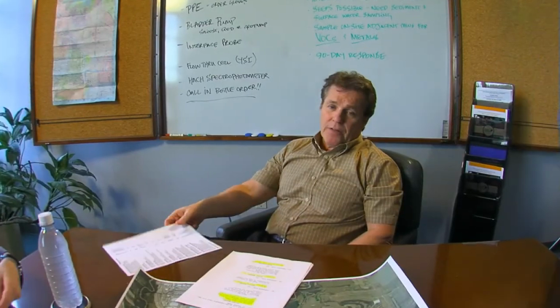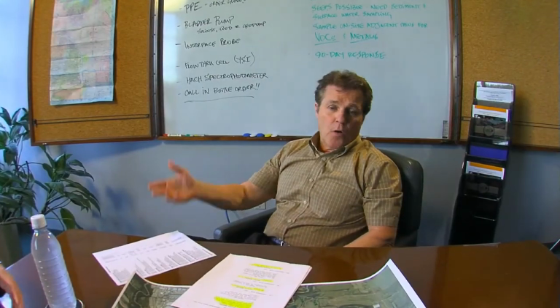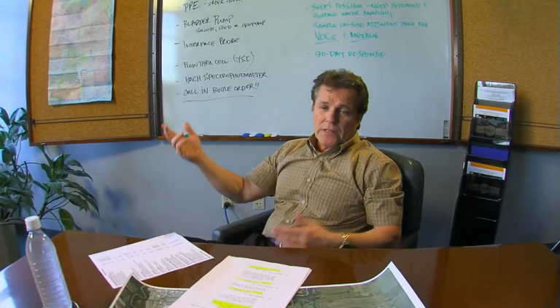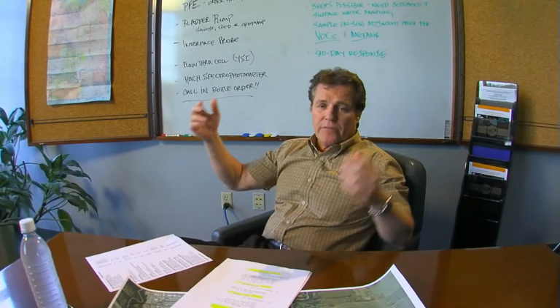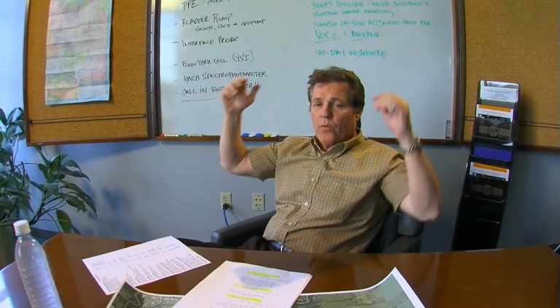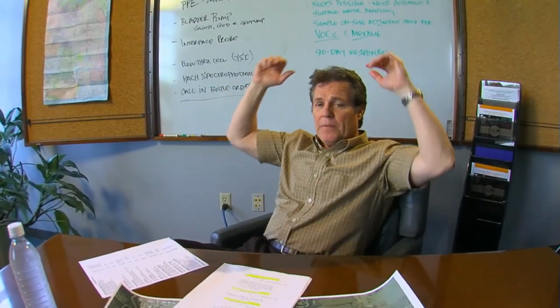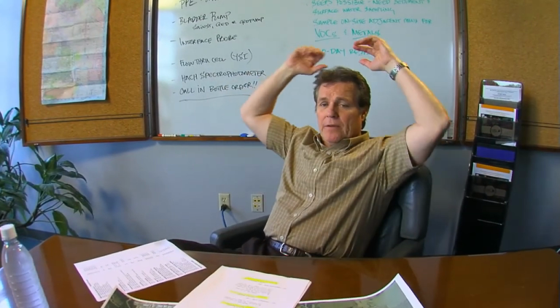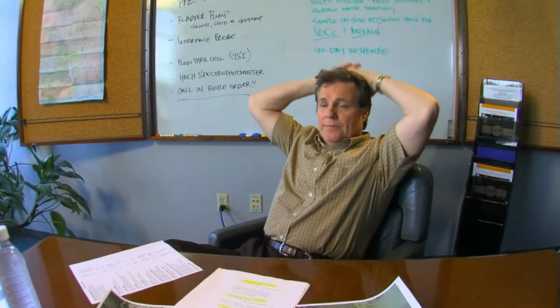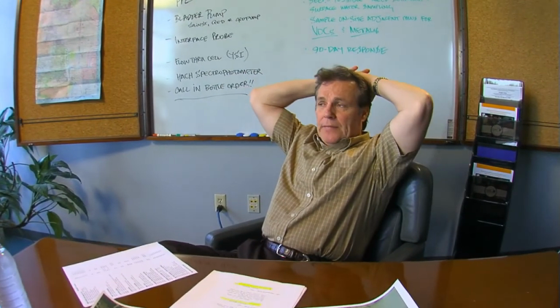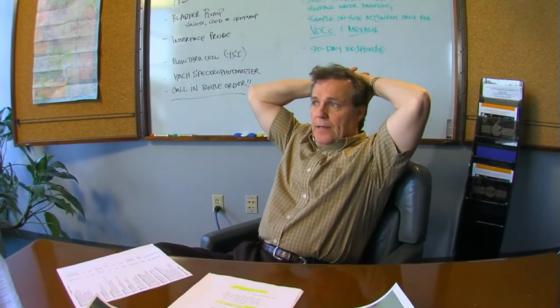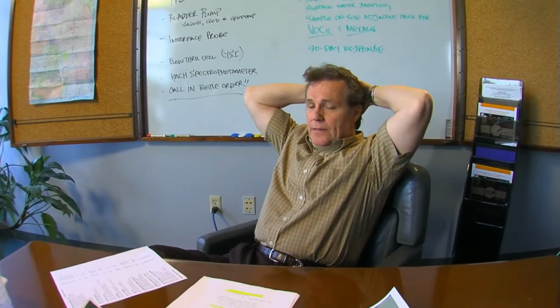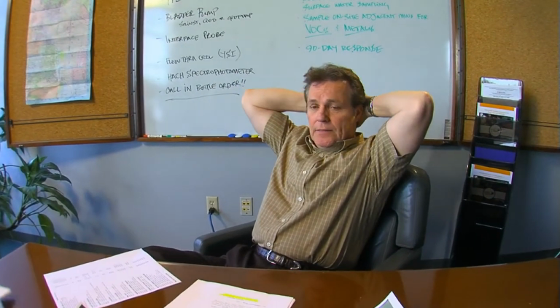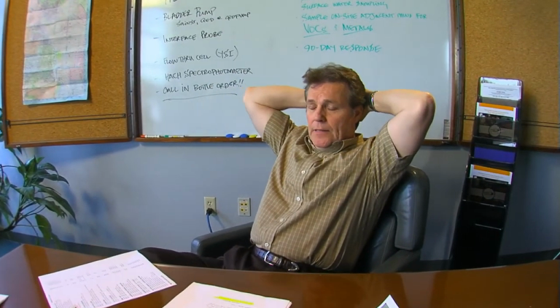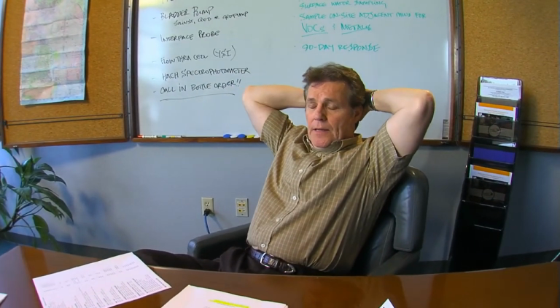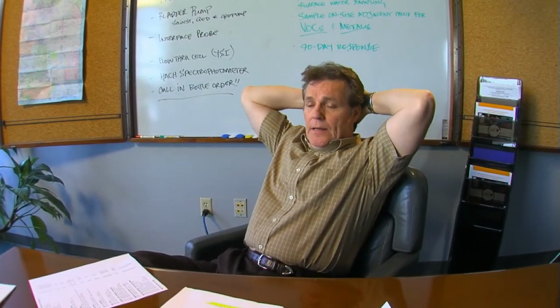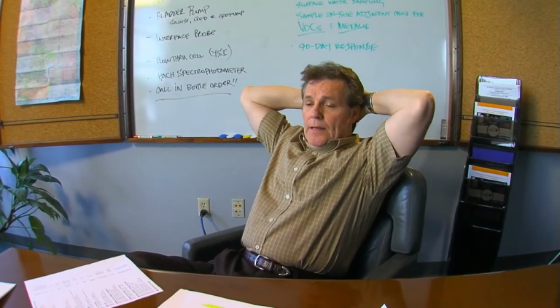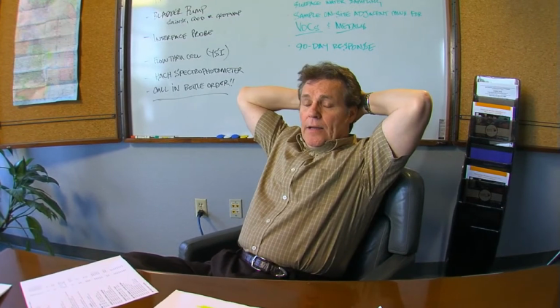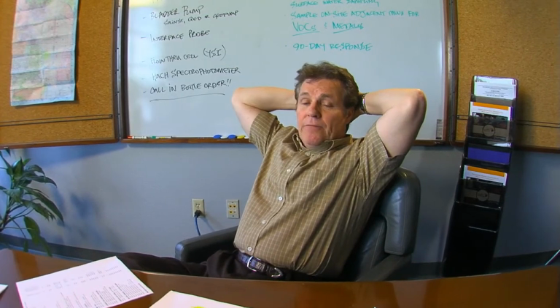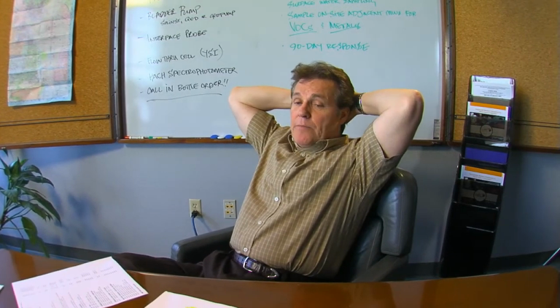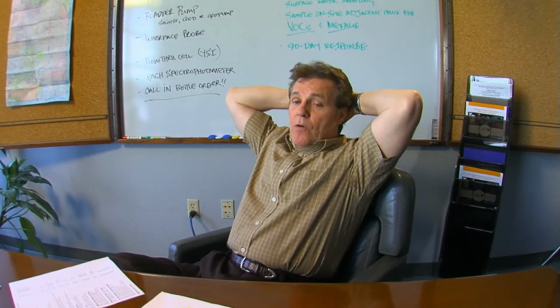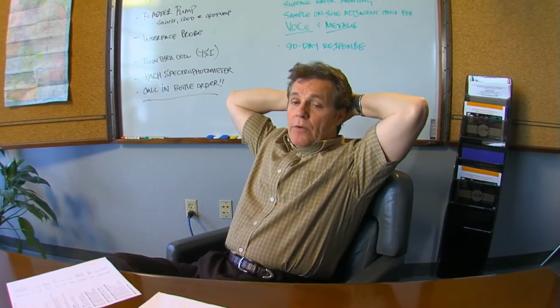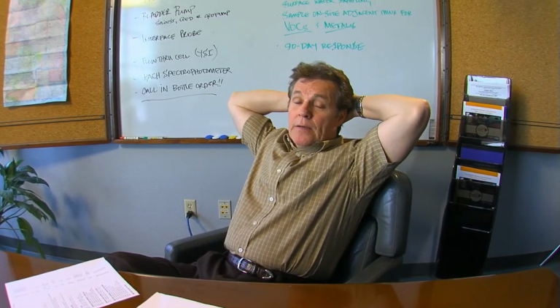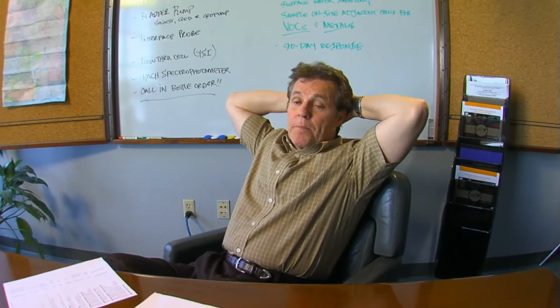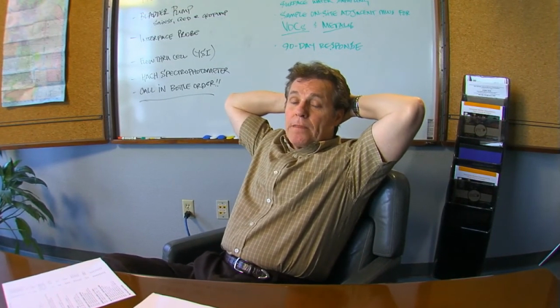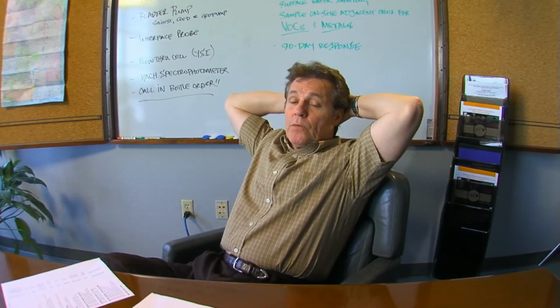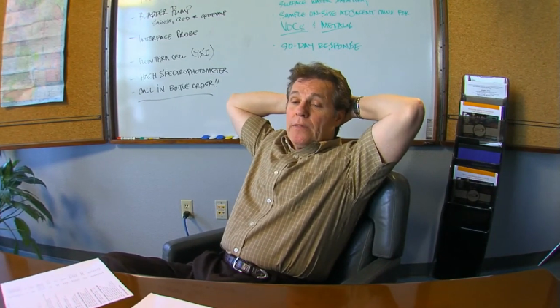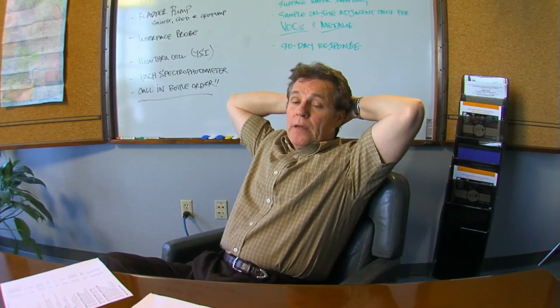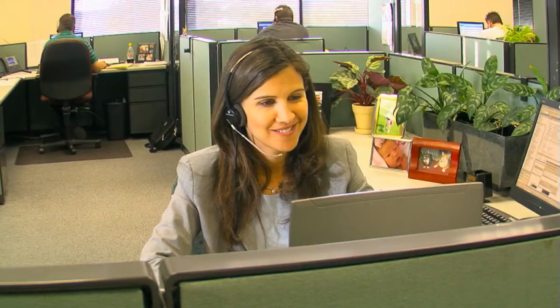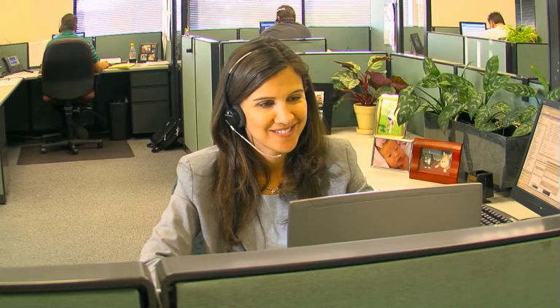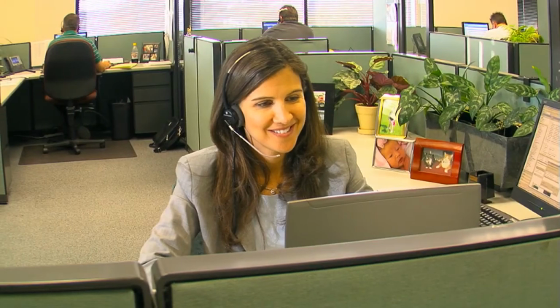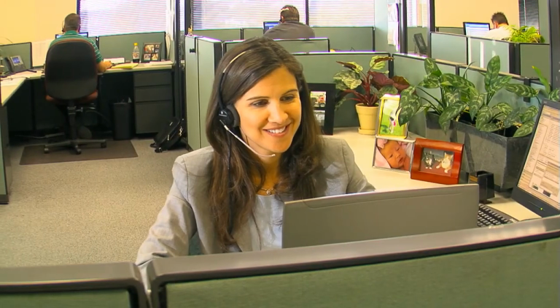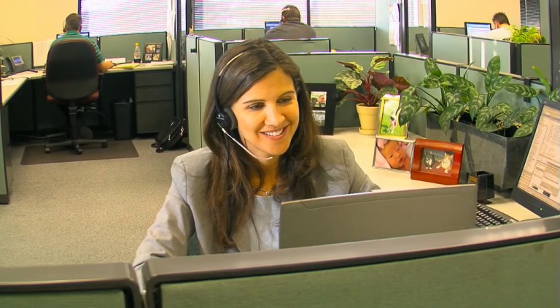I have a whole list of equipment here and I don't have time to call around. Can you guys help me?